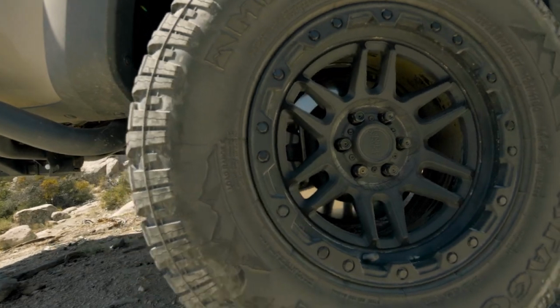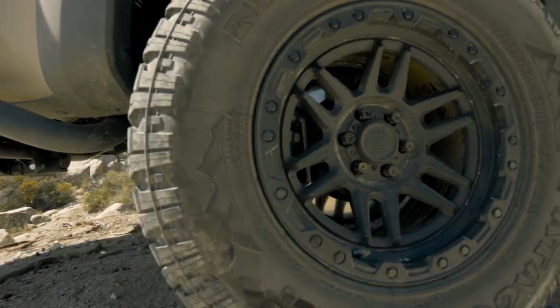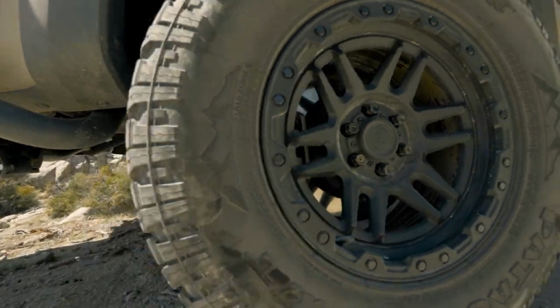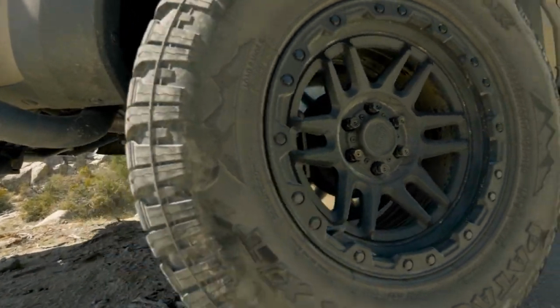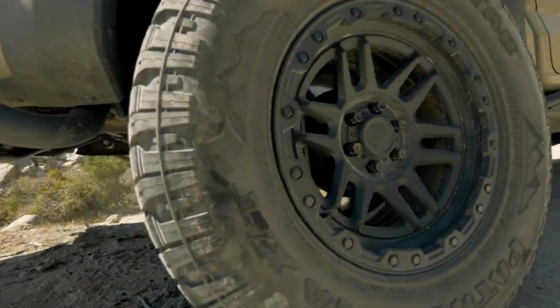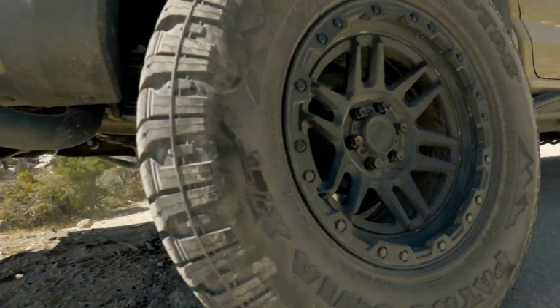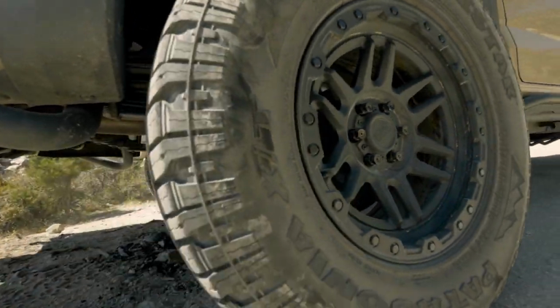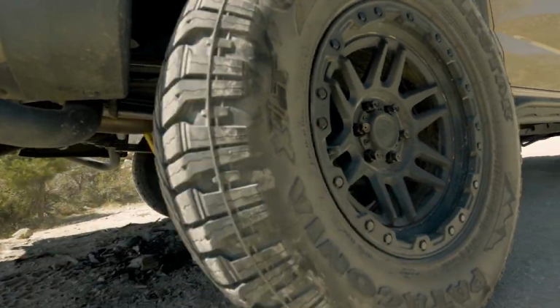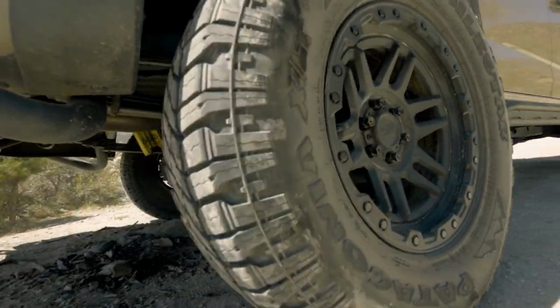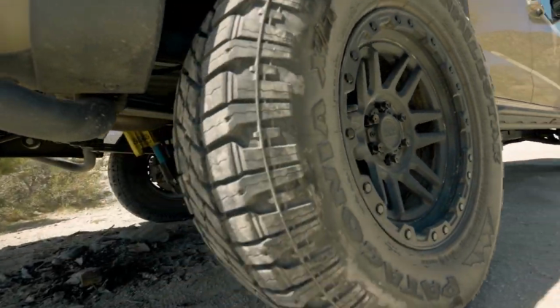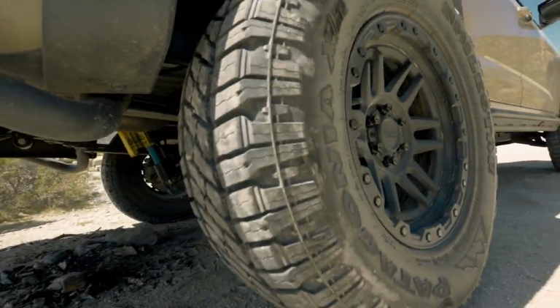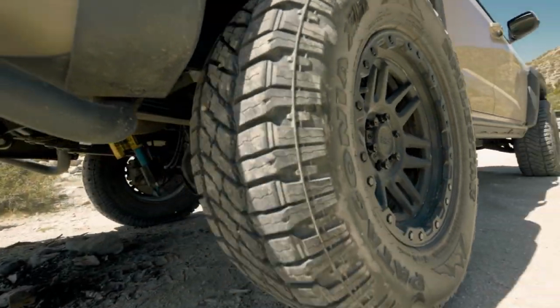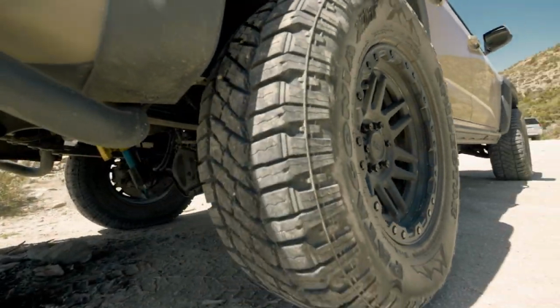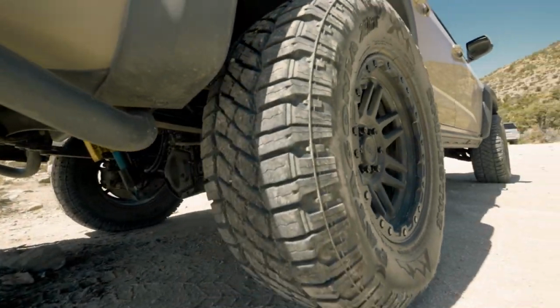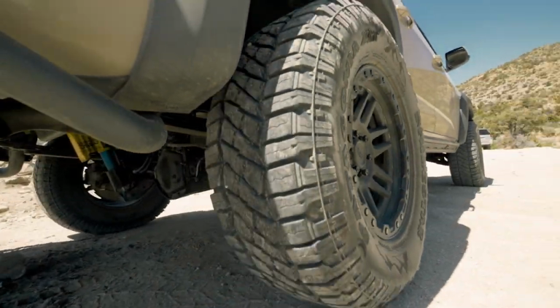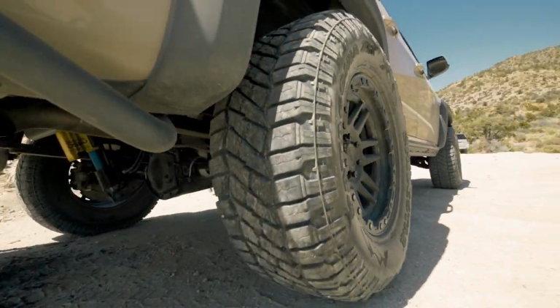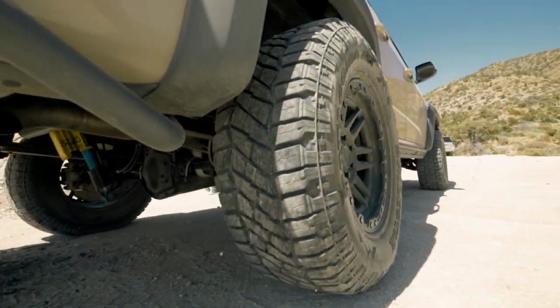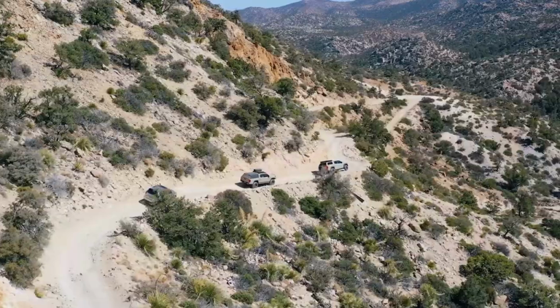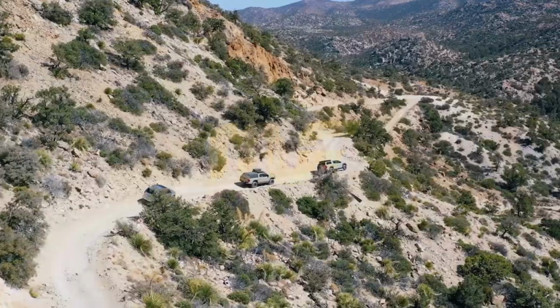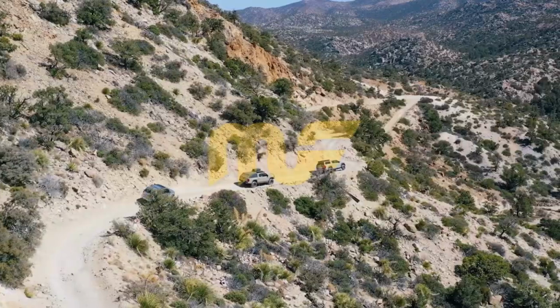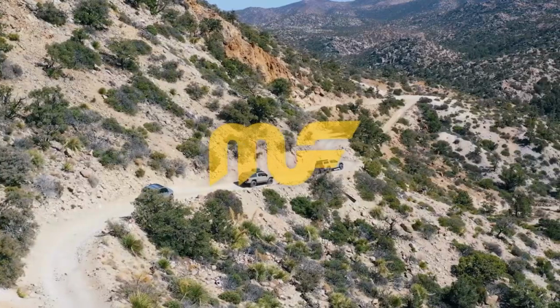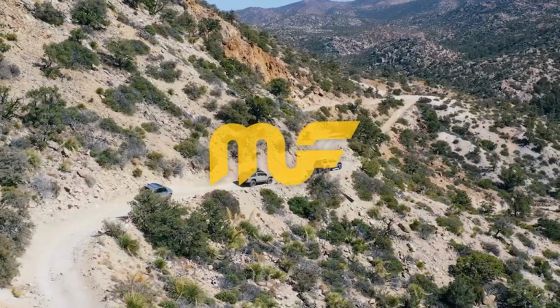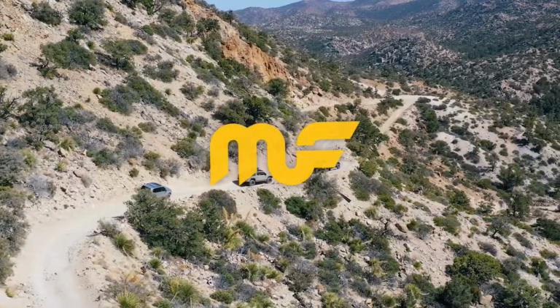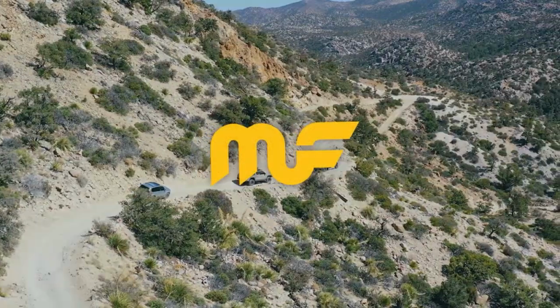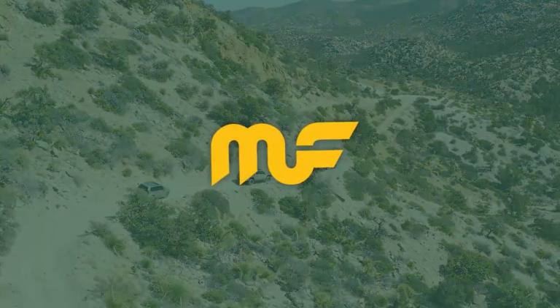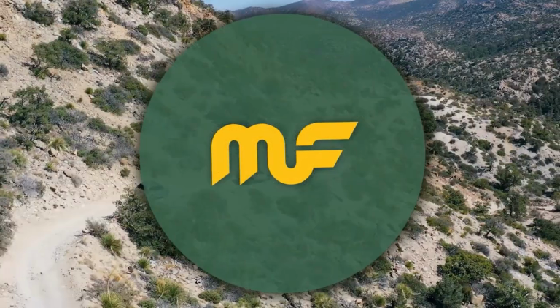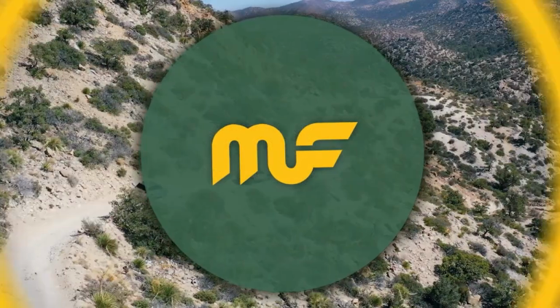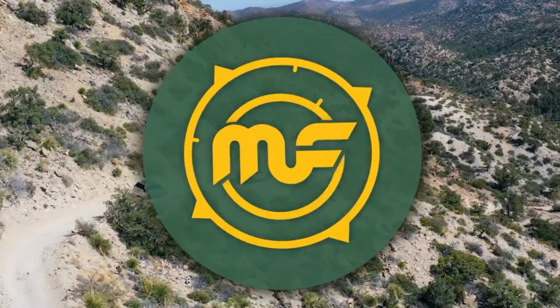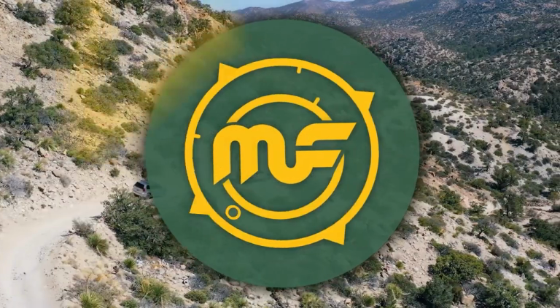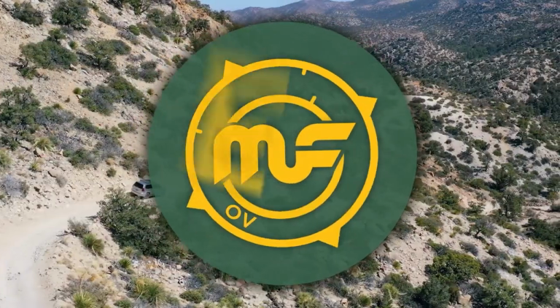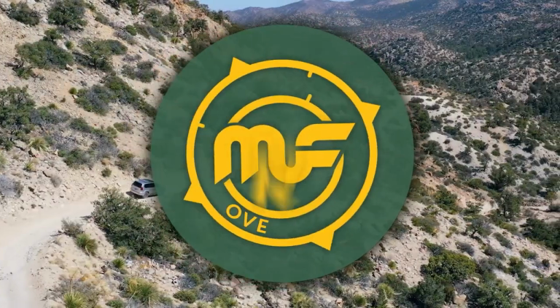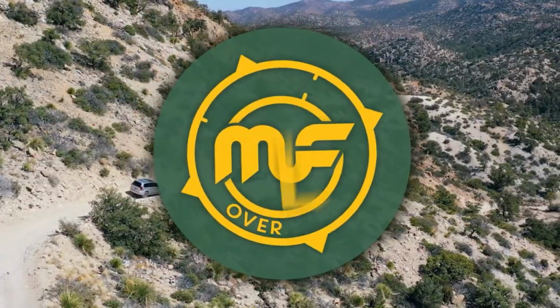And that's the Magnaflow Overland Series. You're going to get the best of both worlds — all the sound you want, and none of it when you don't.